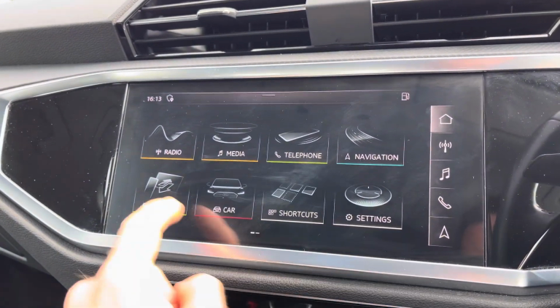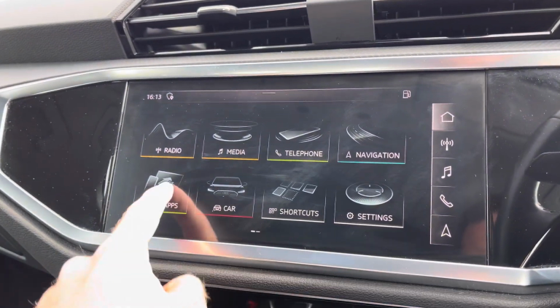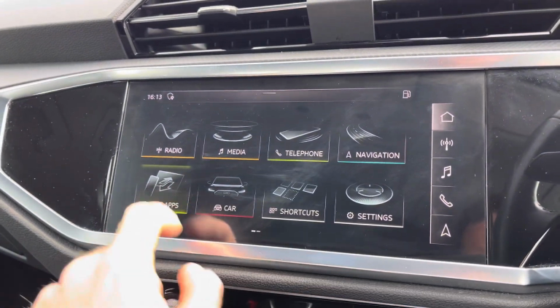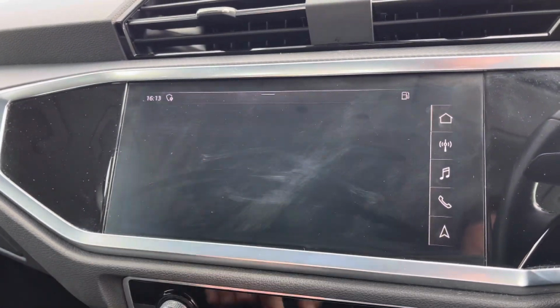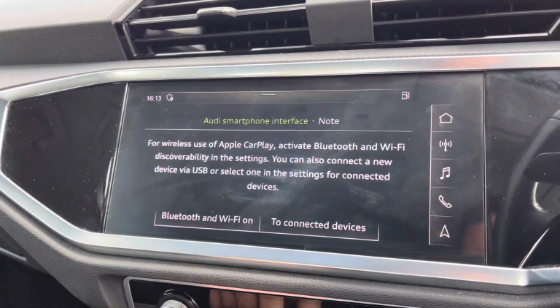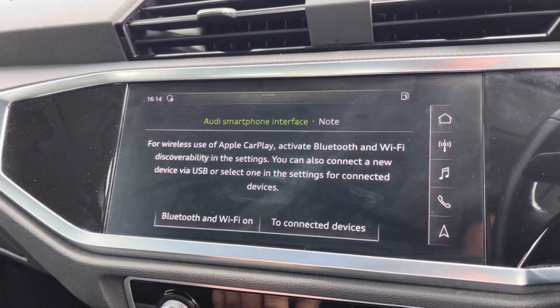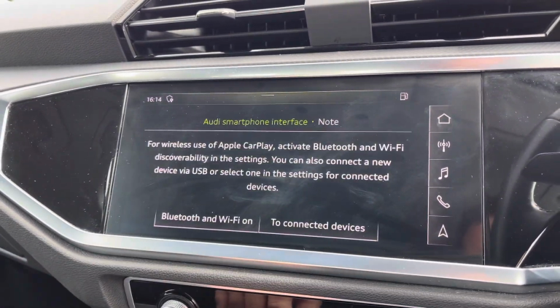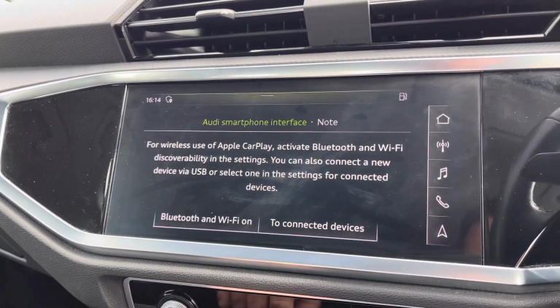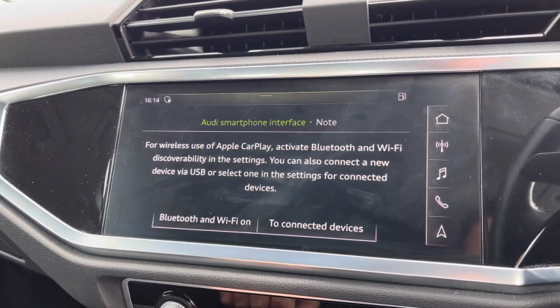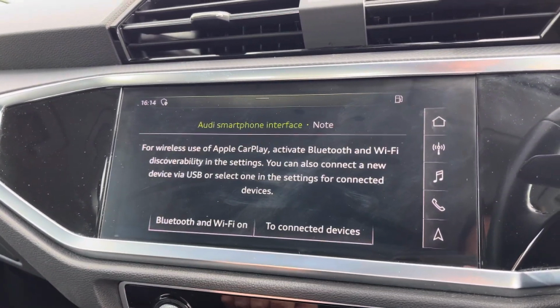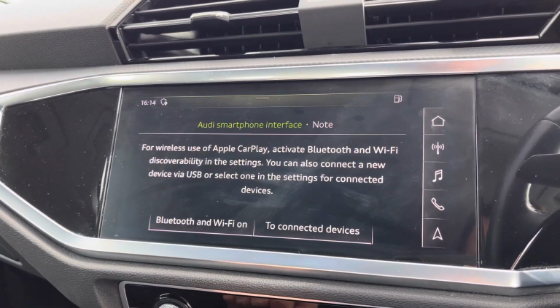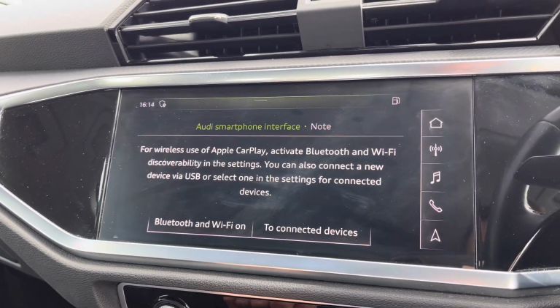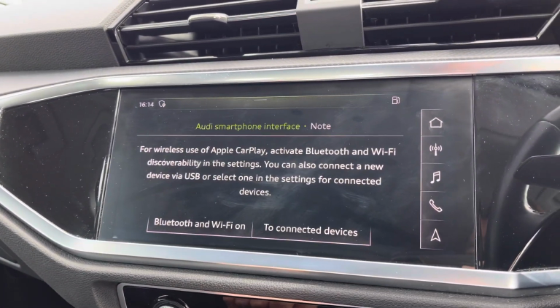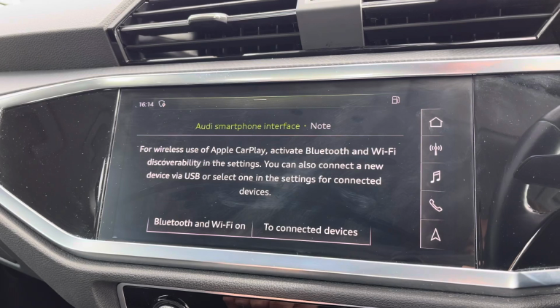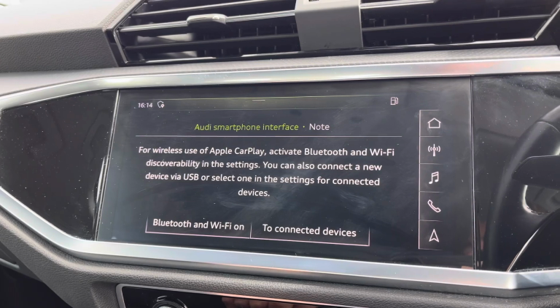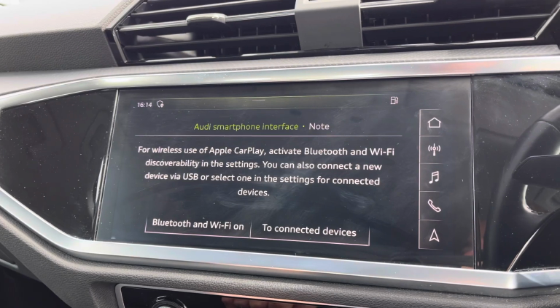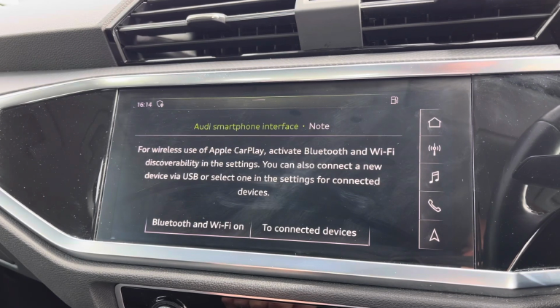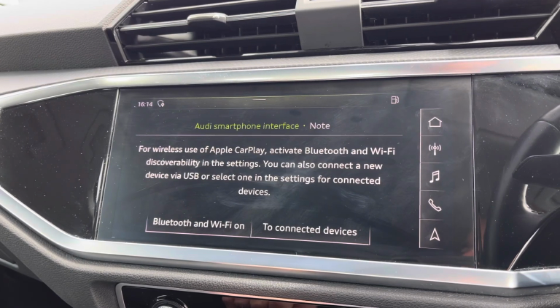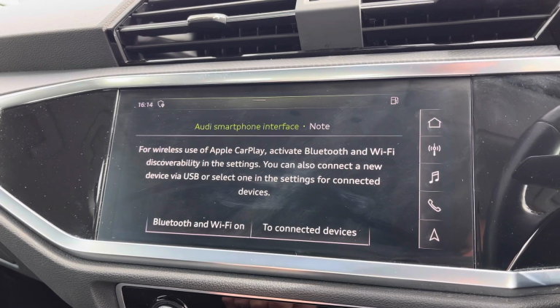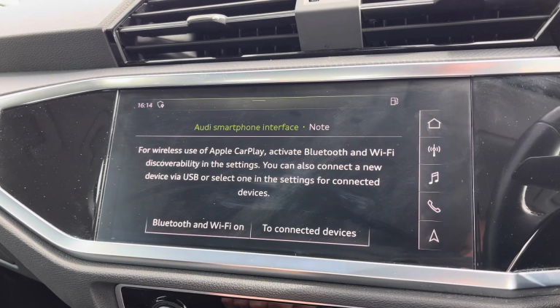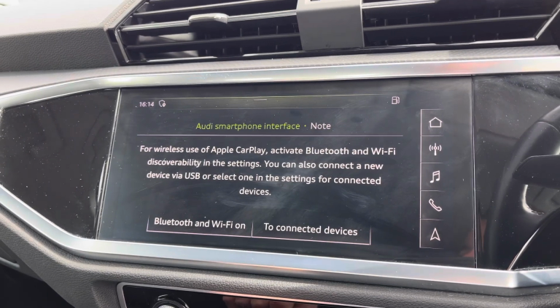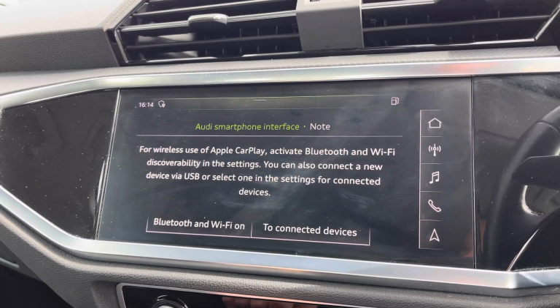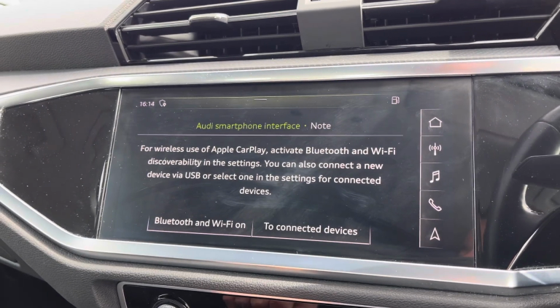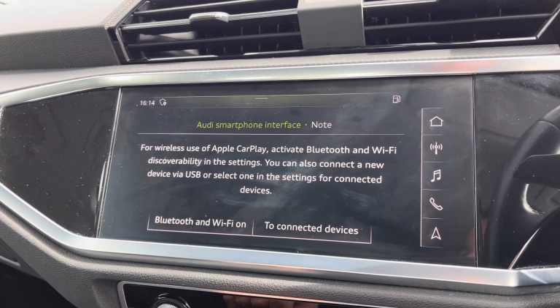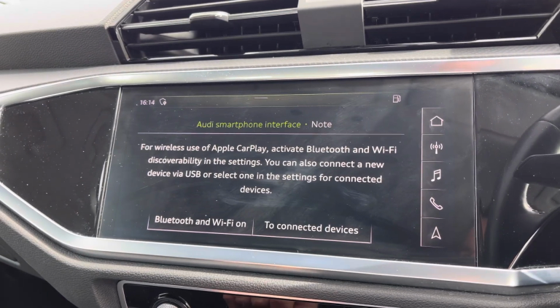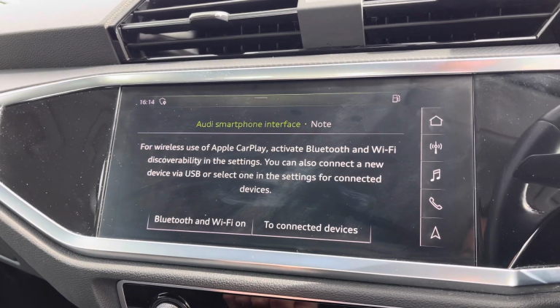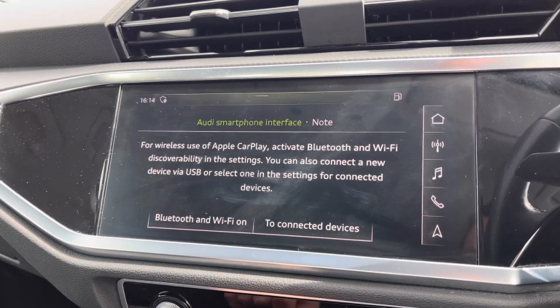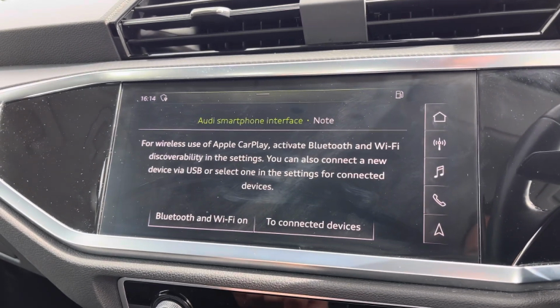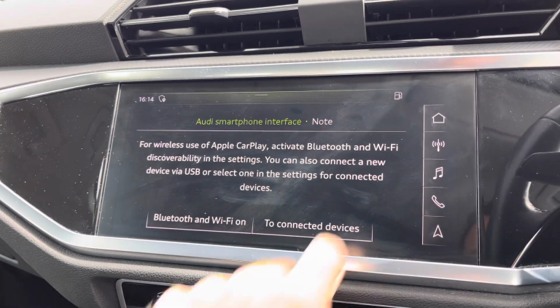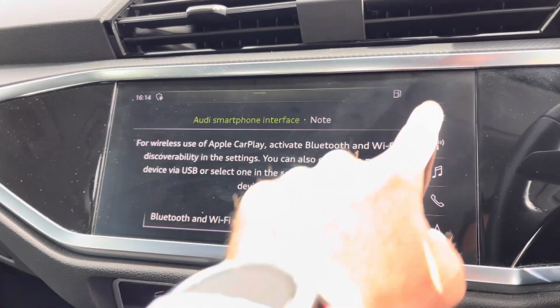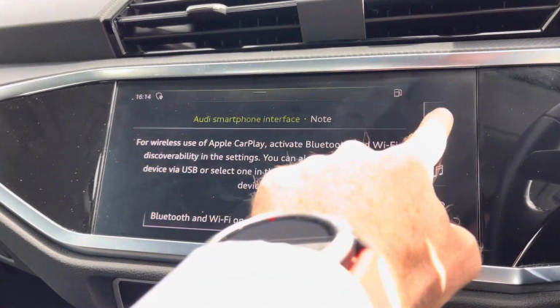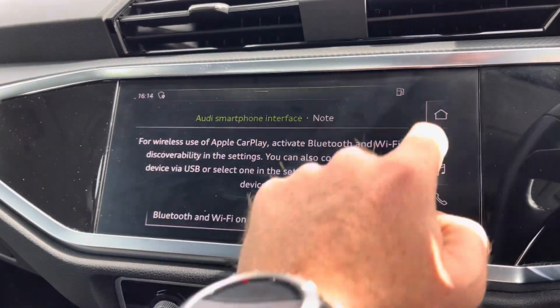You can also benefit from Apple CarPlay, and I'll leave a link in the top right corner of the screen to show you how to set this up.